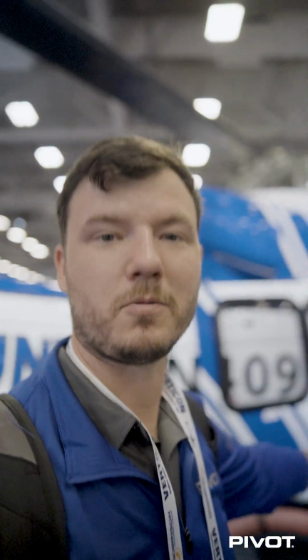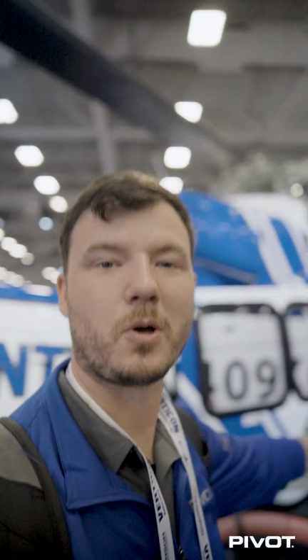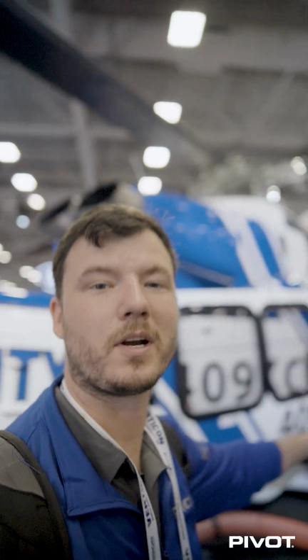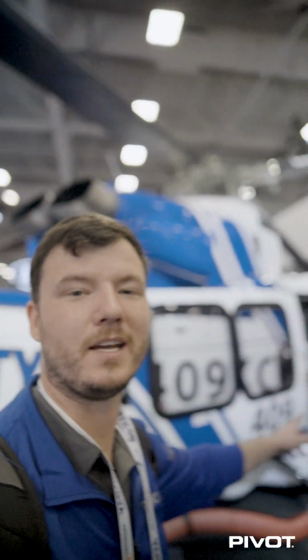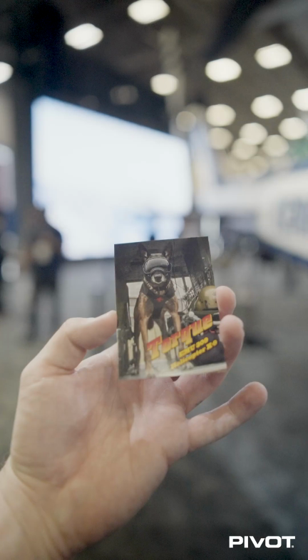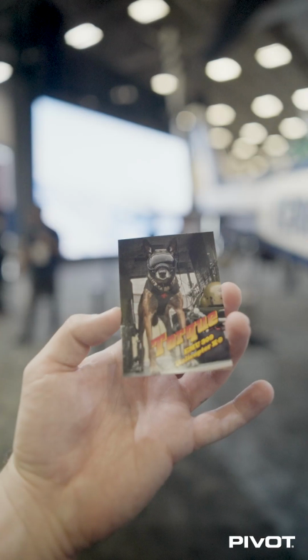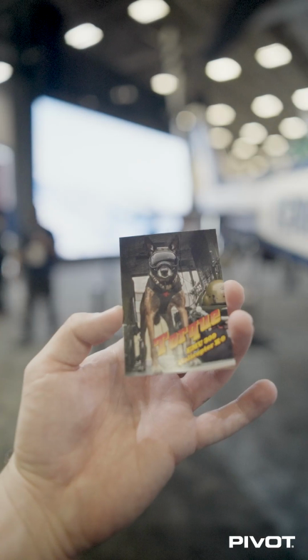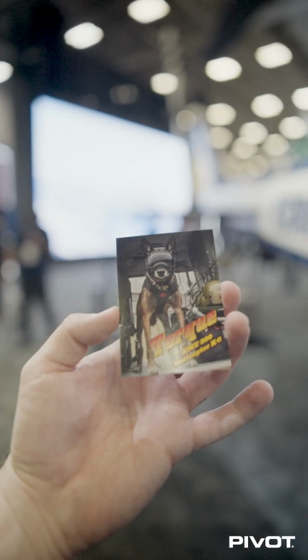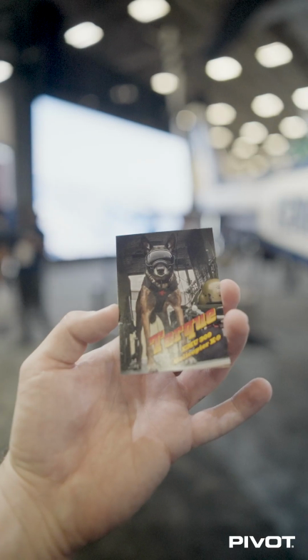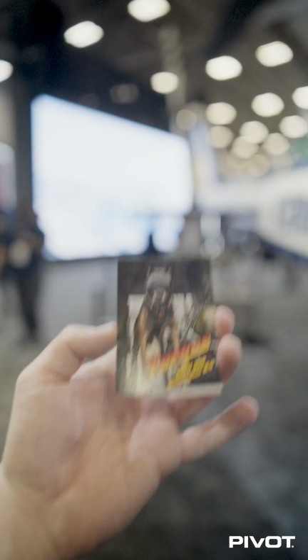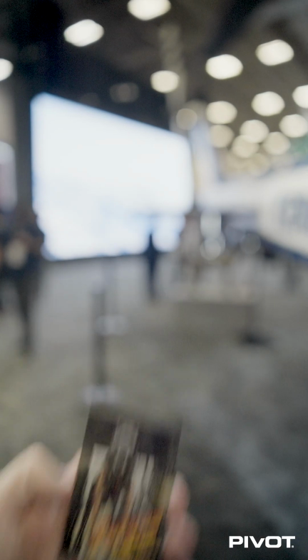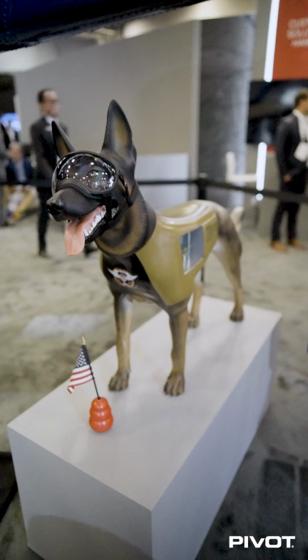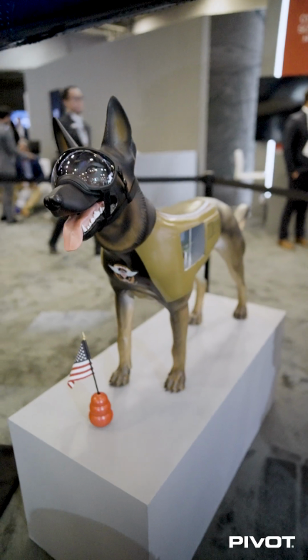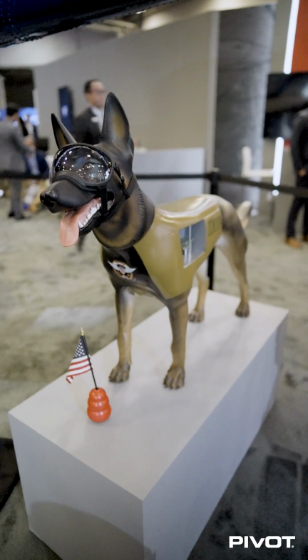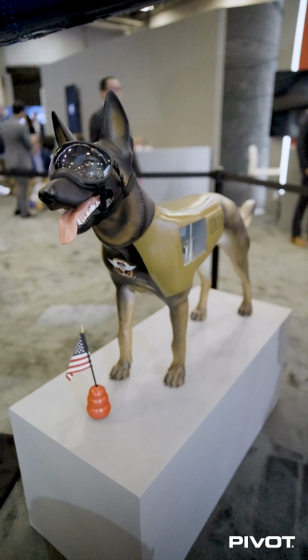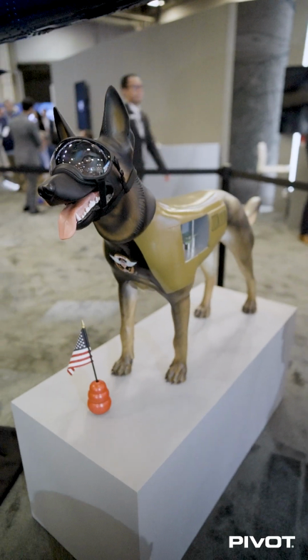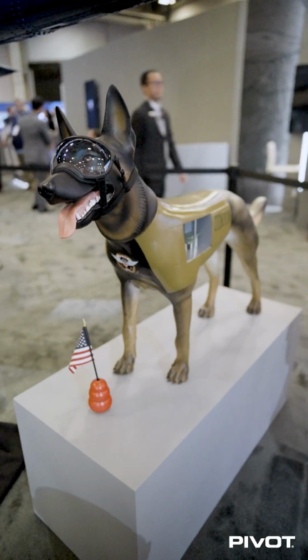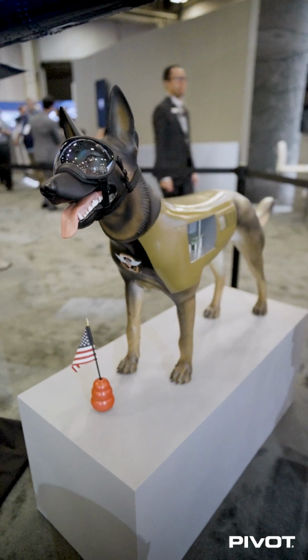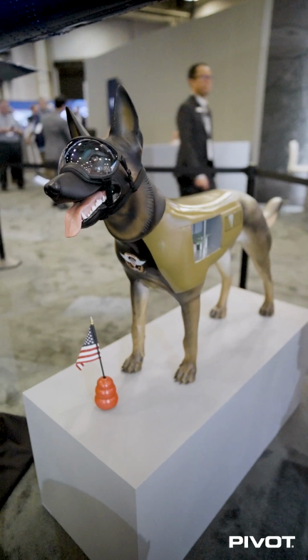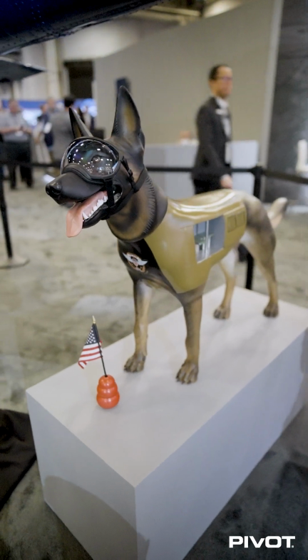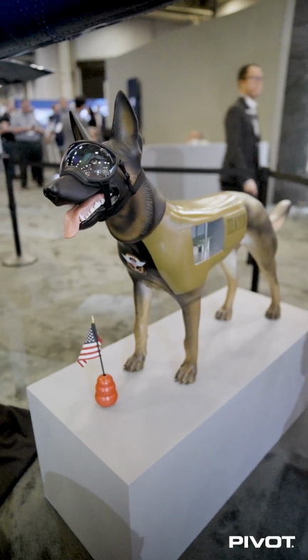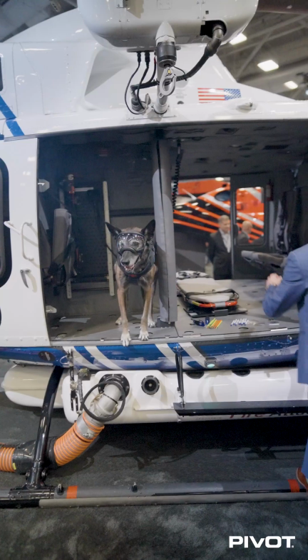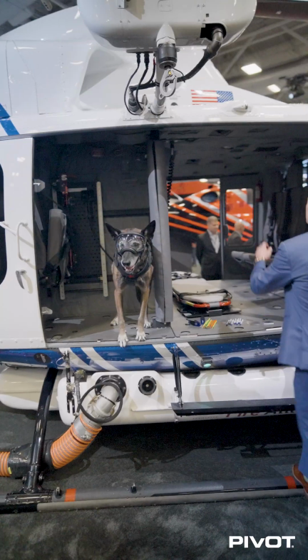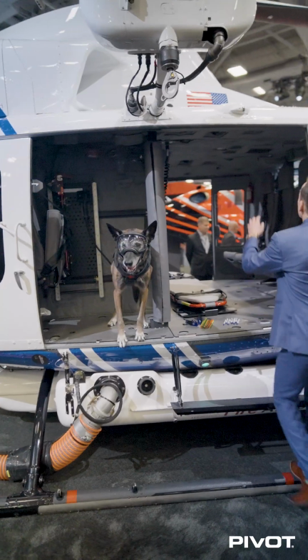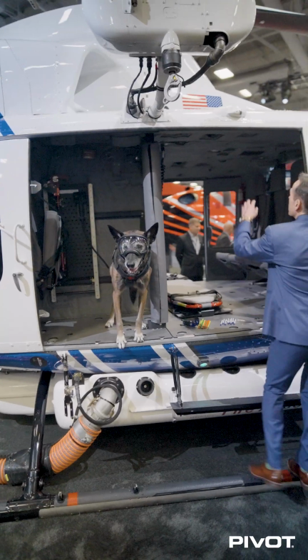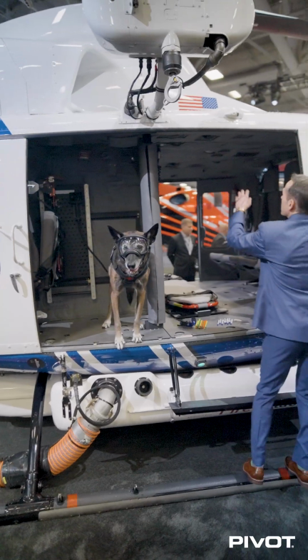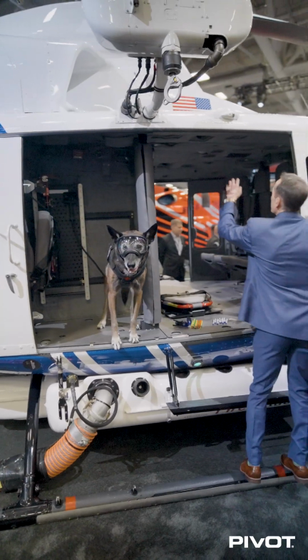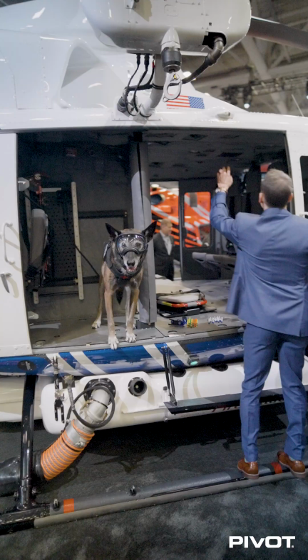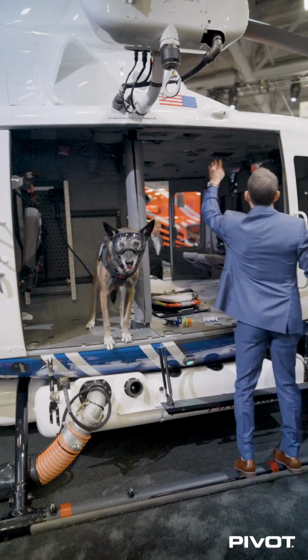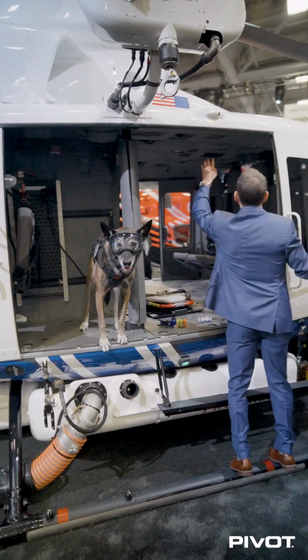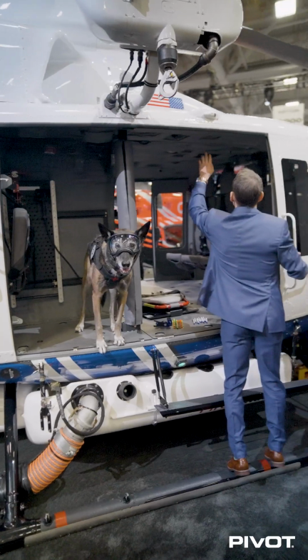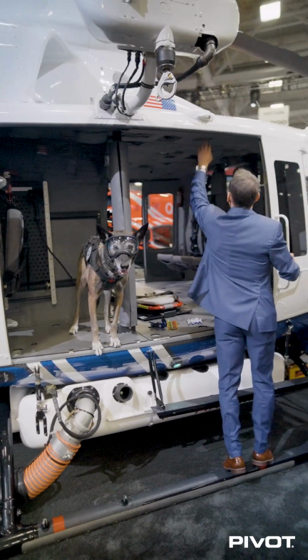TORC here has the world record for the most amount of flights for a K9. How cool is that?